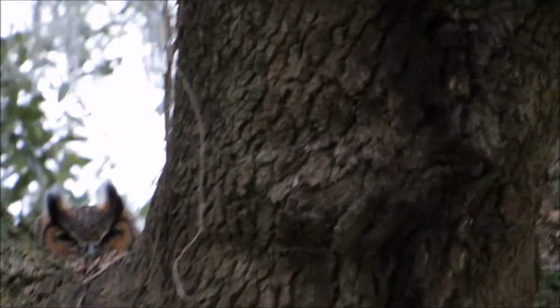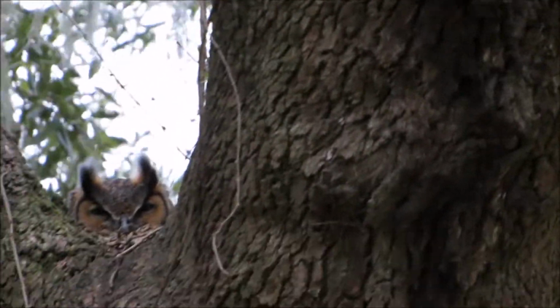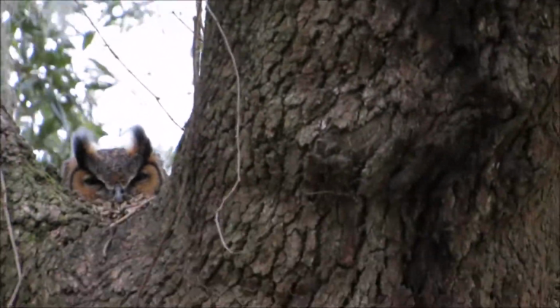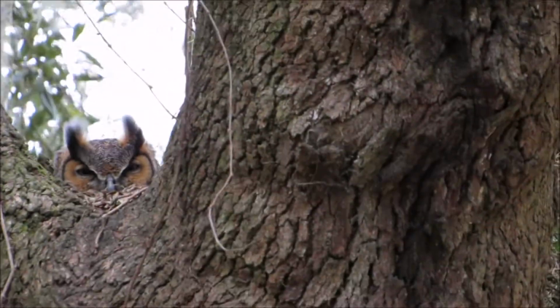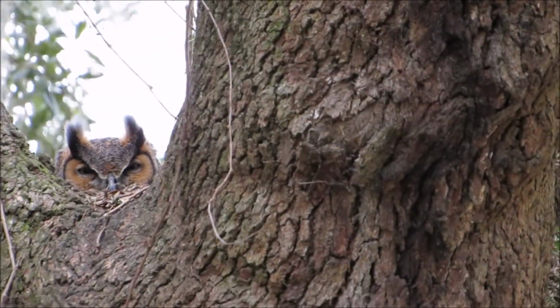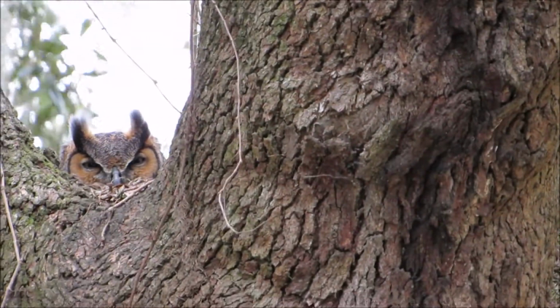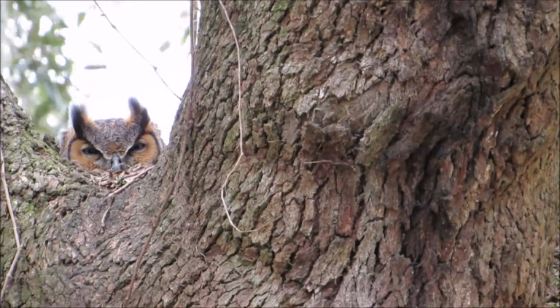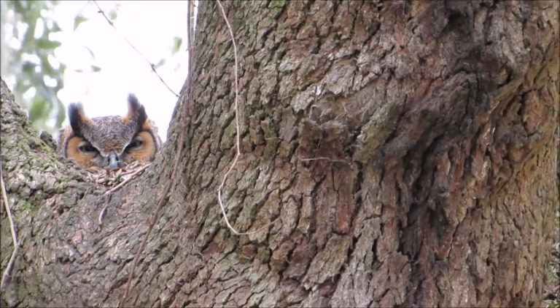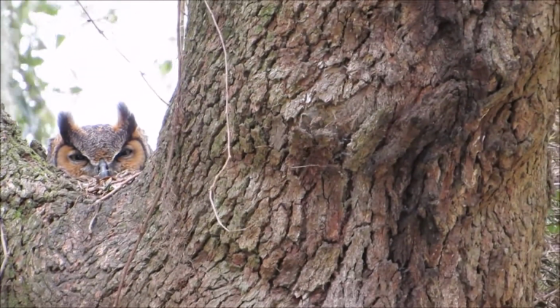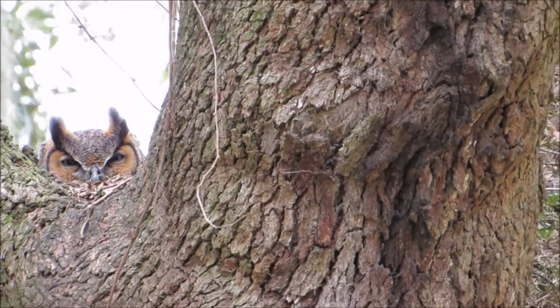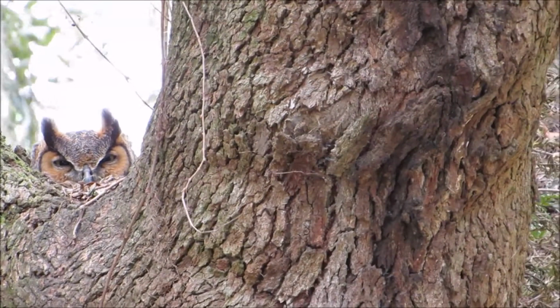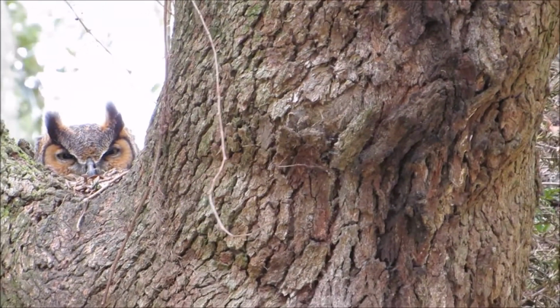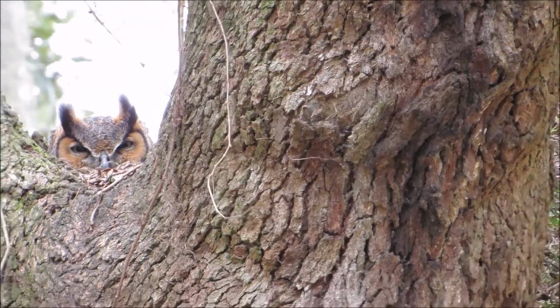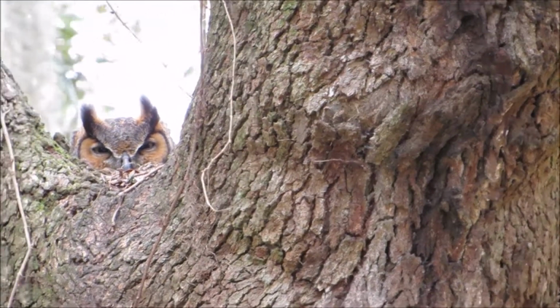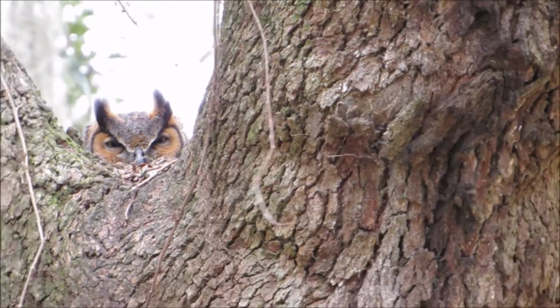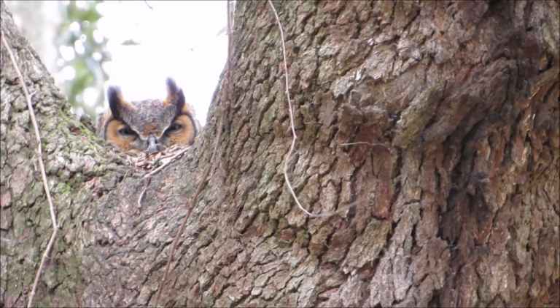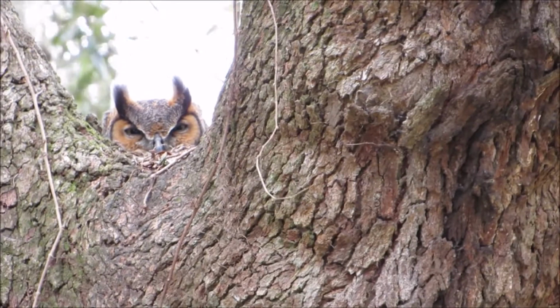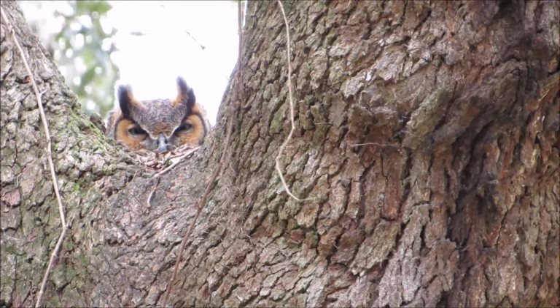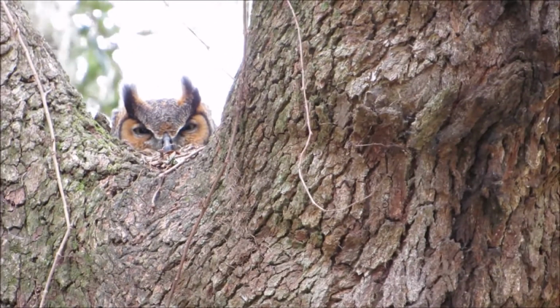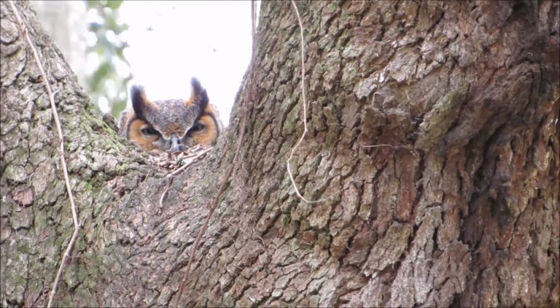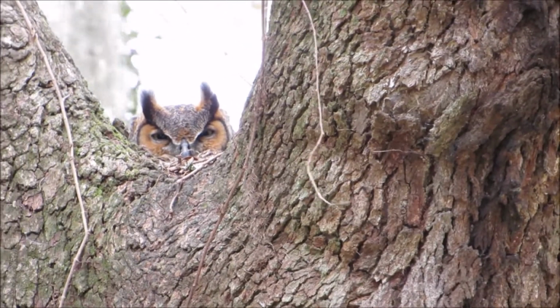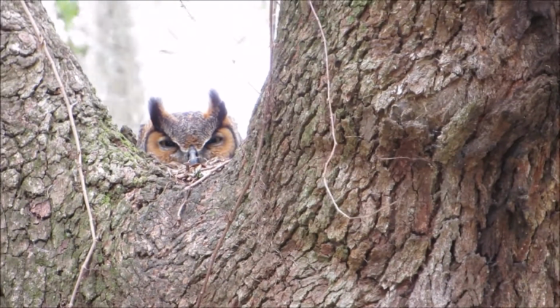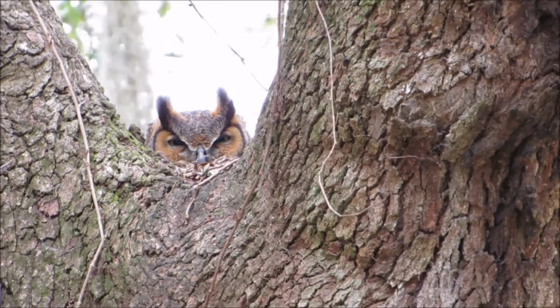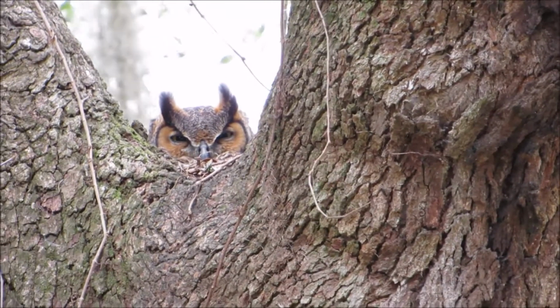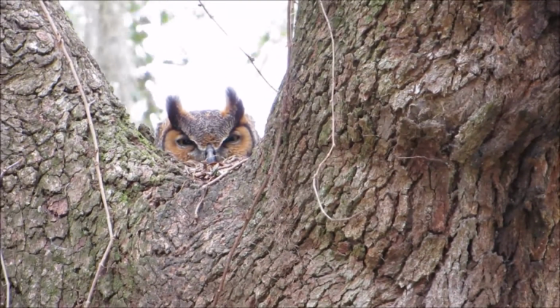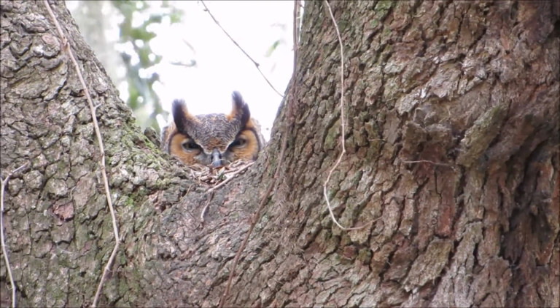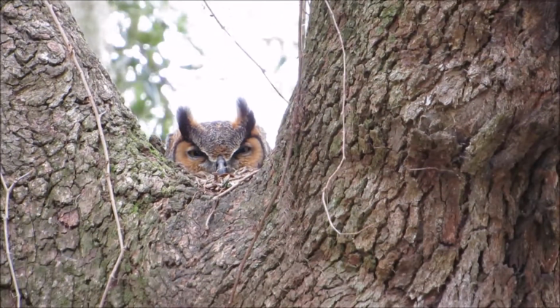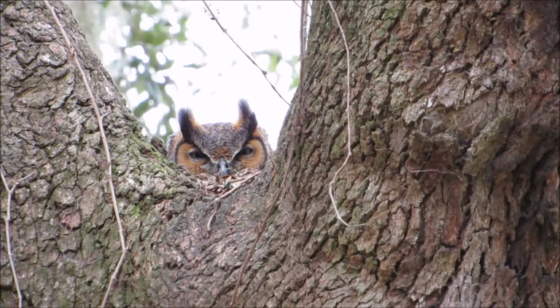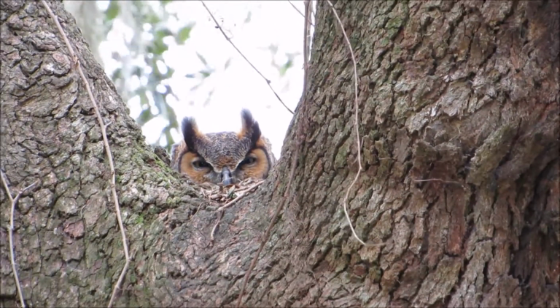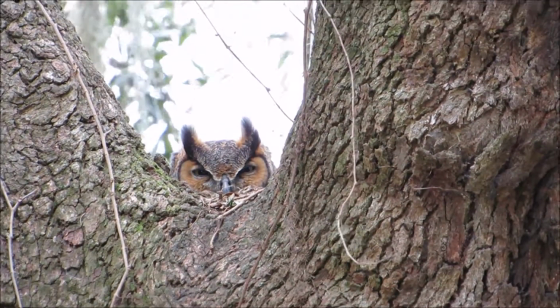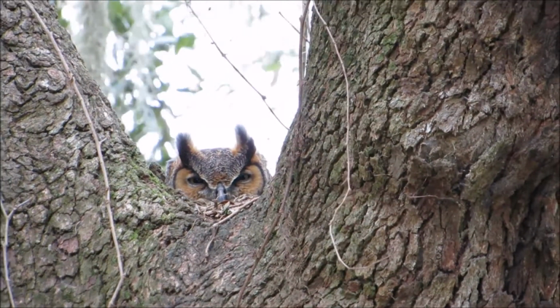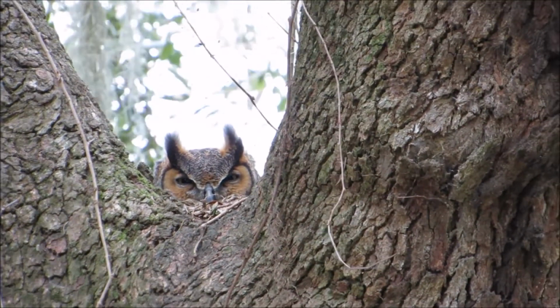Good afternoon, everybody. This is Karen March from Hilton Head Island, South Carolina, and I'm at Savannah National Wildlife Refuge.